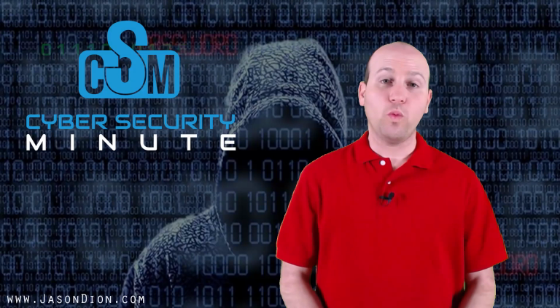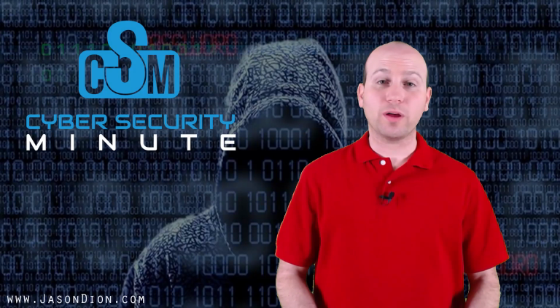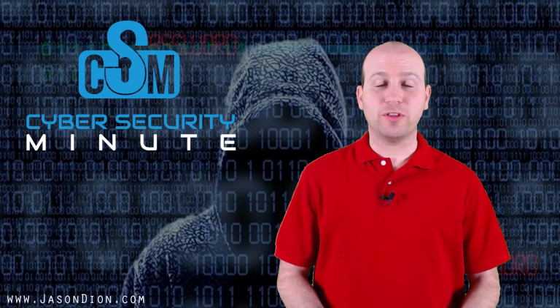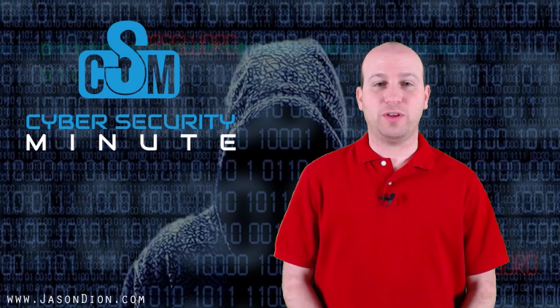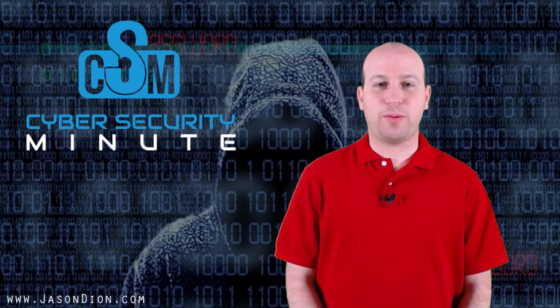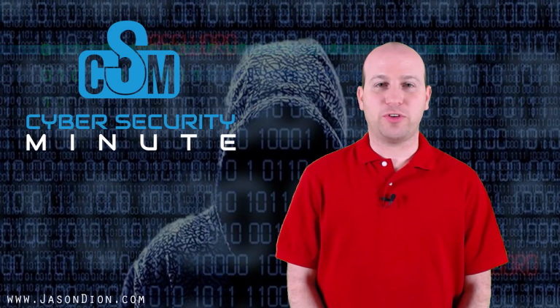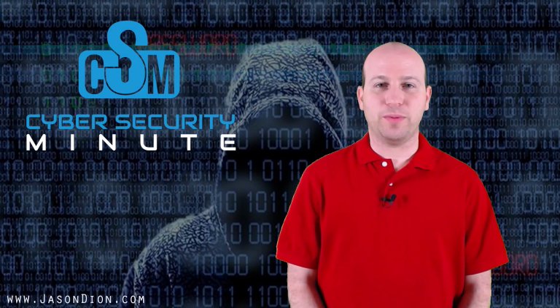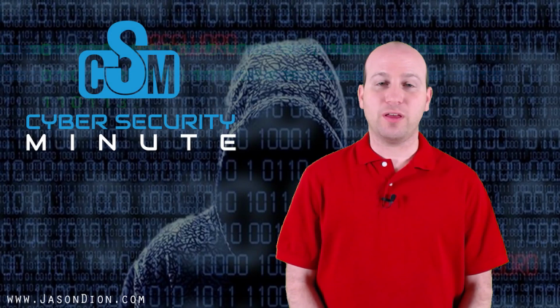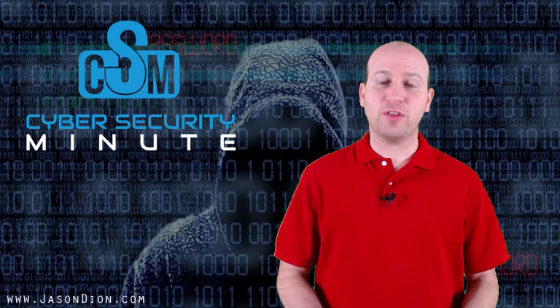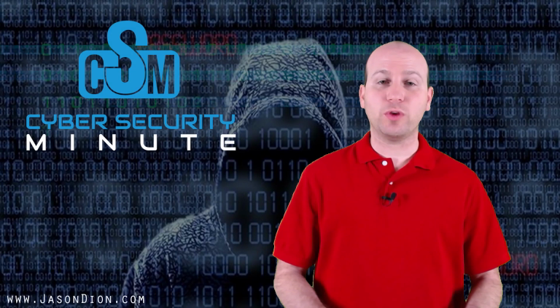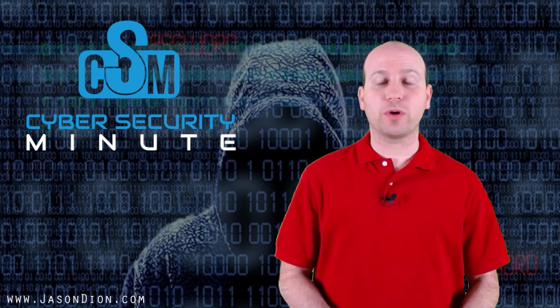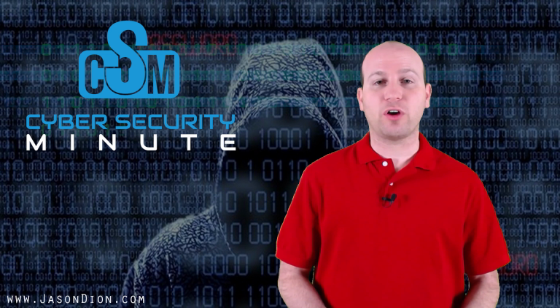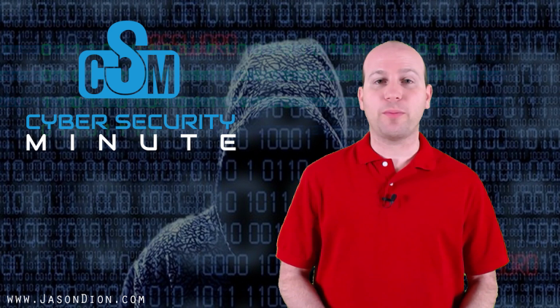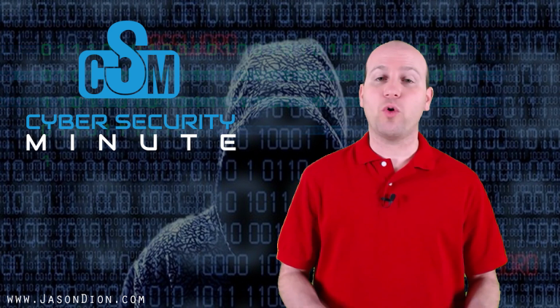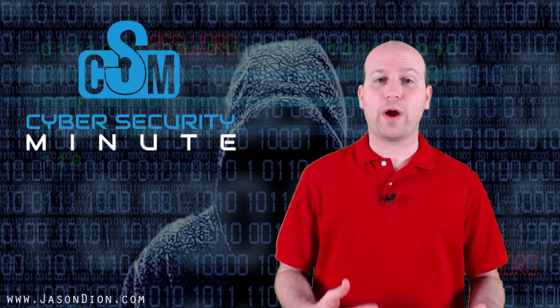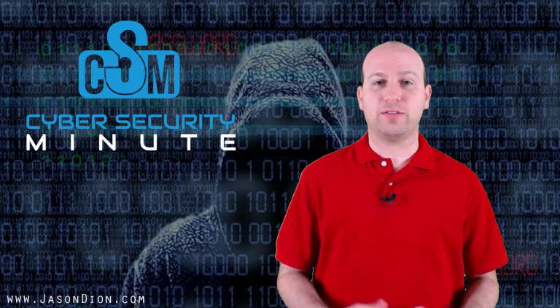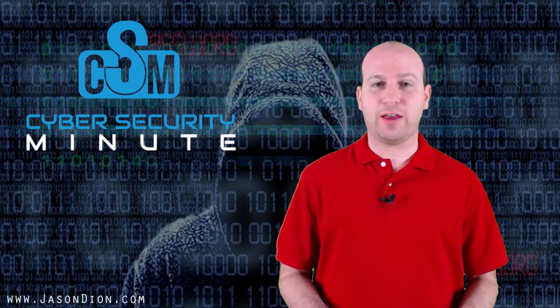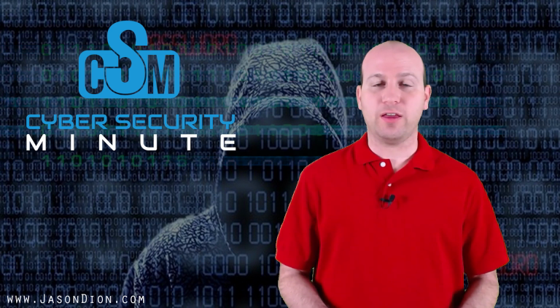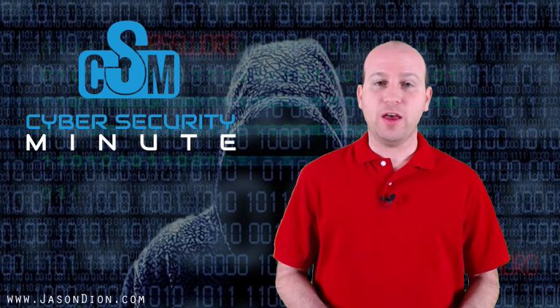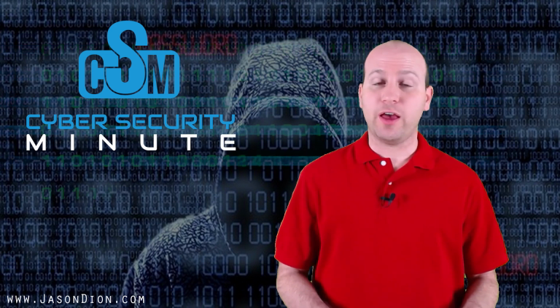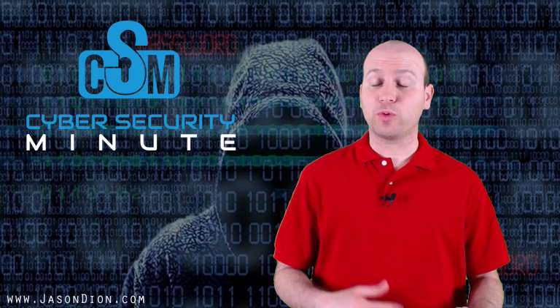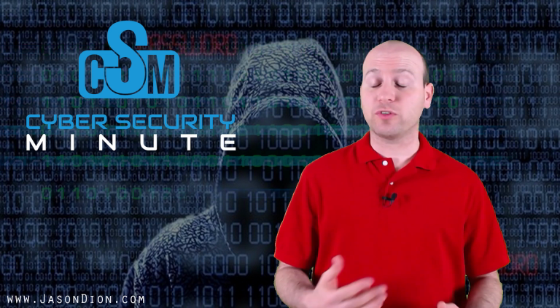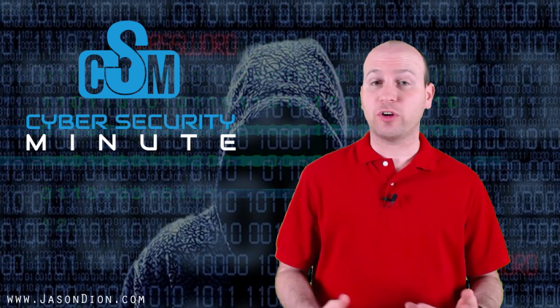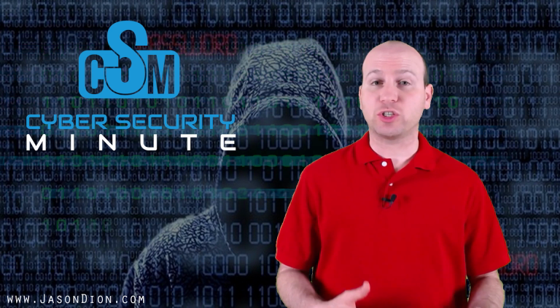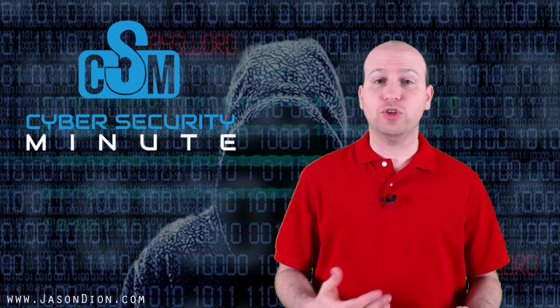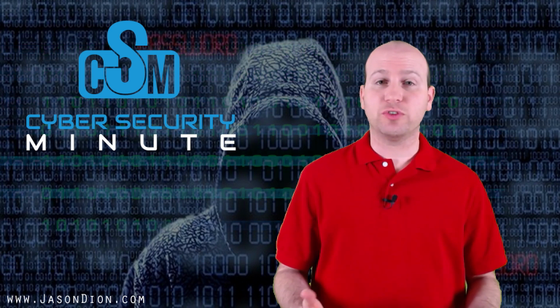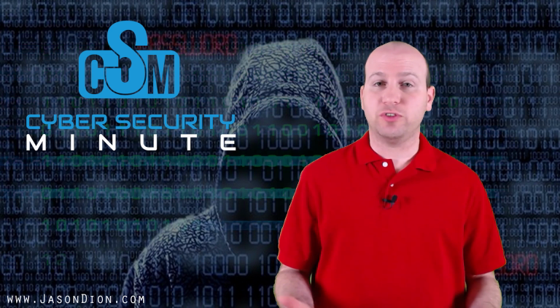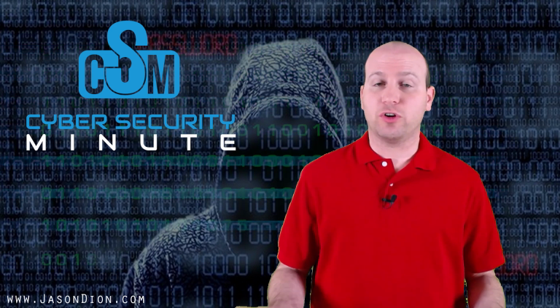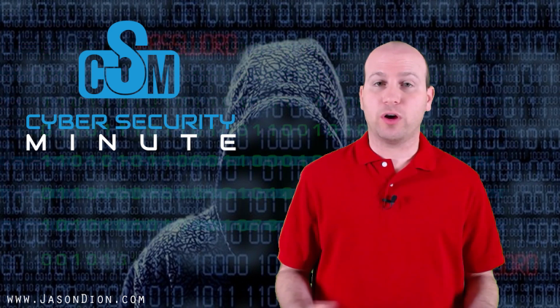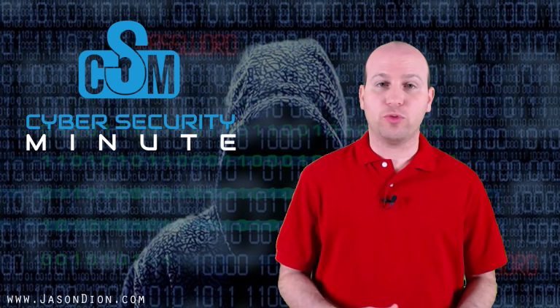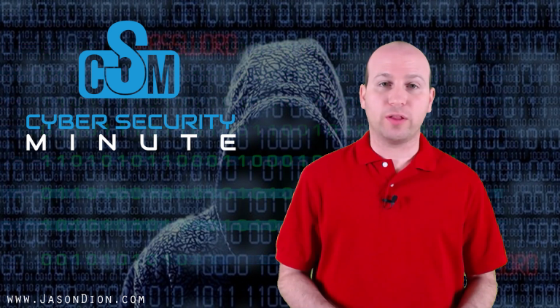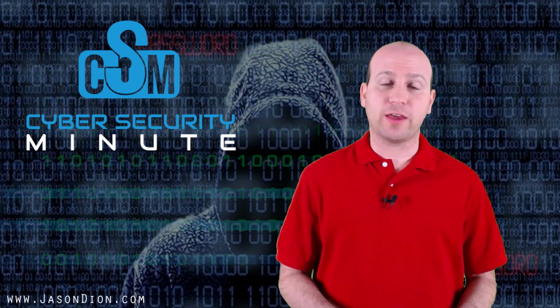Welcome to this week's Cybersecurity Minute. This week we're going to talk about wireless hacking, and we're starting a new series going through wireless hacking.